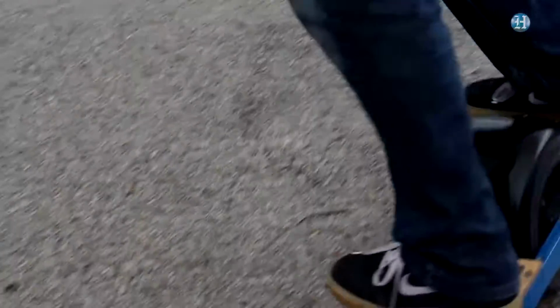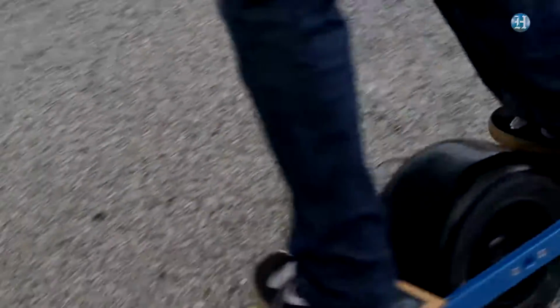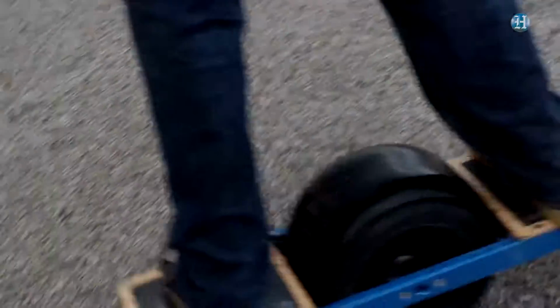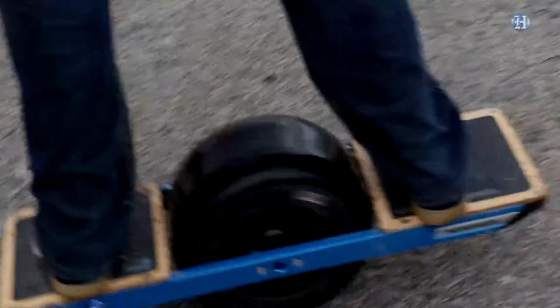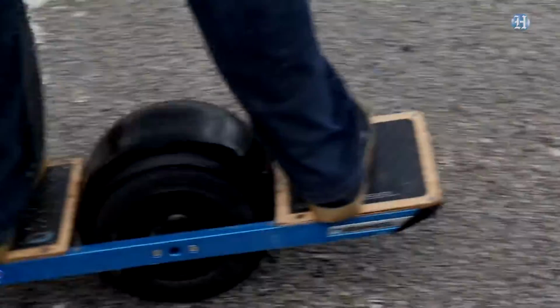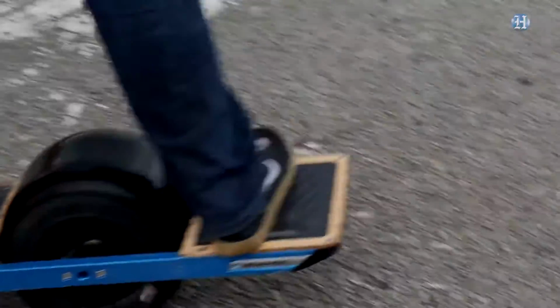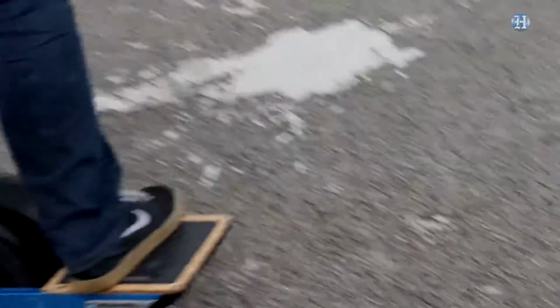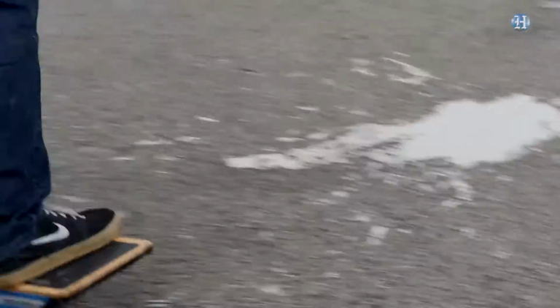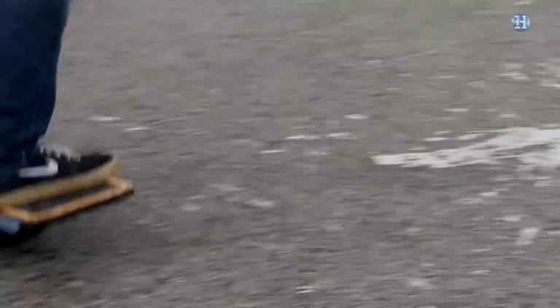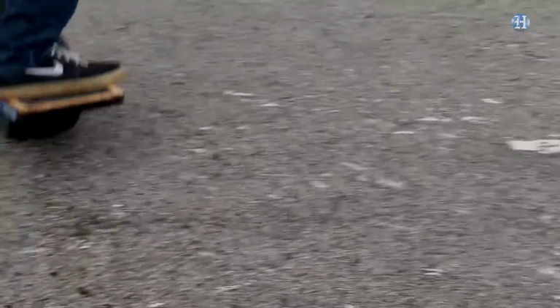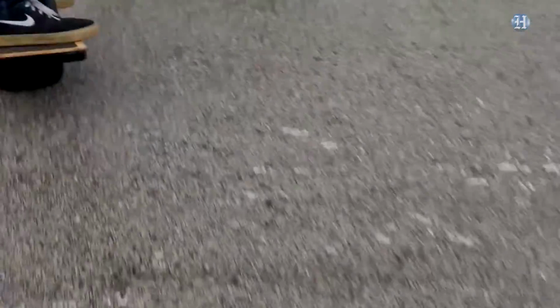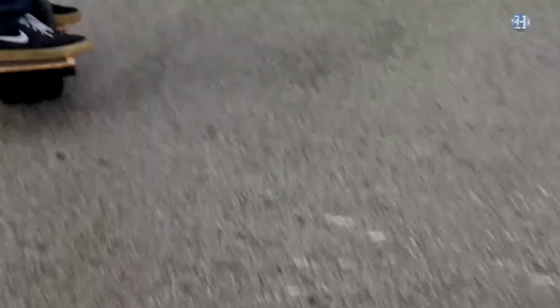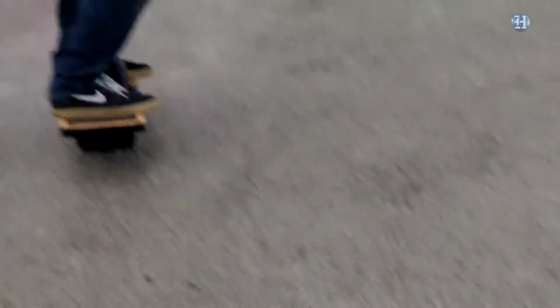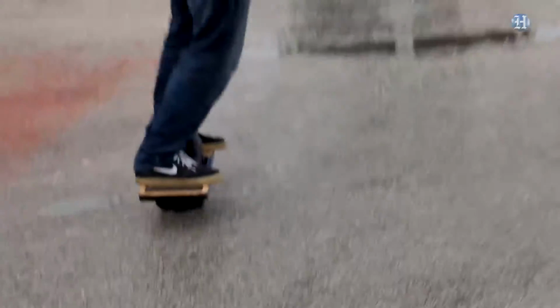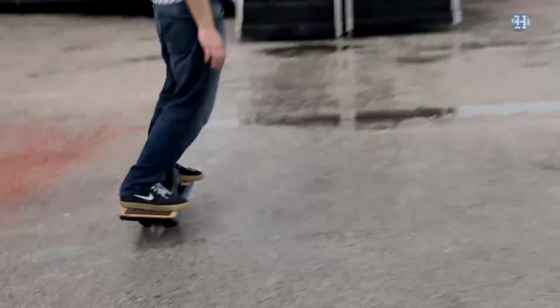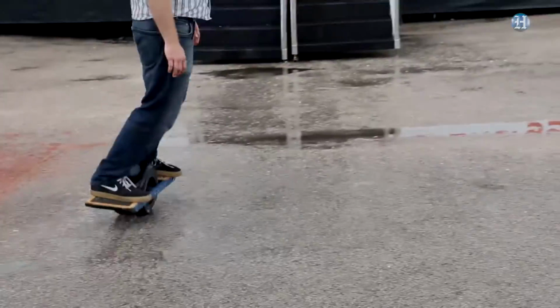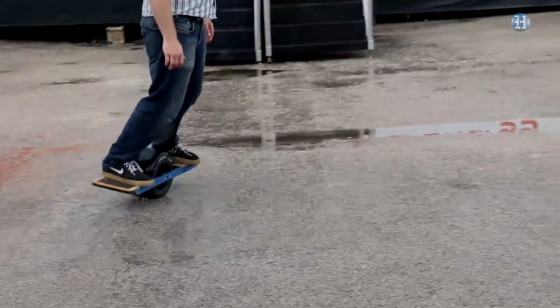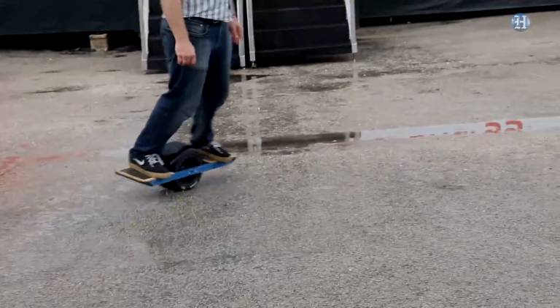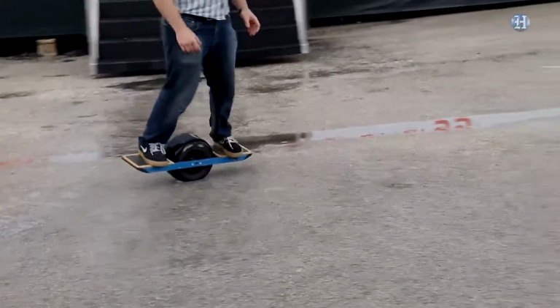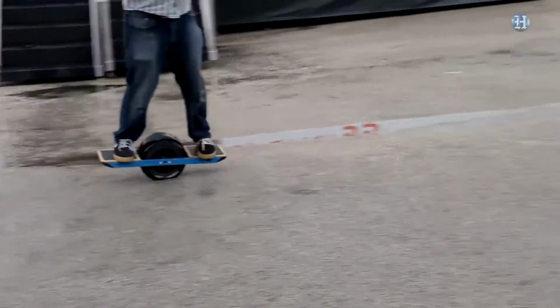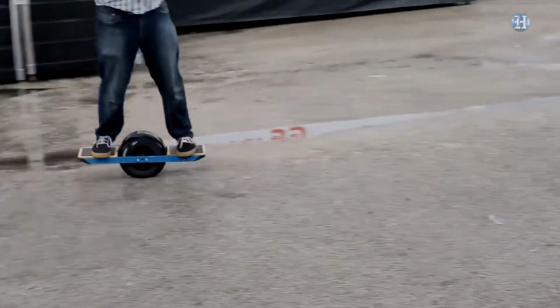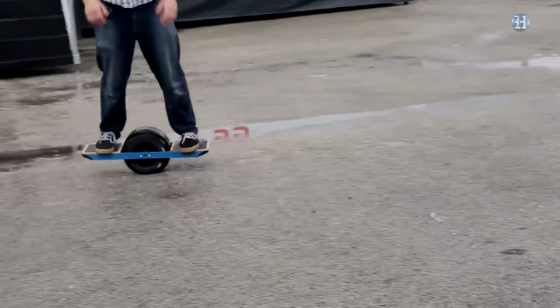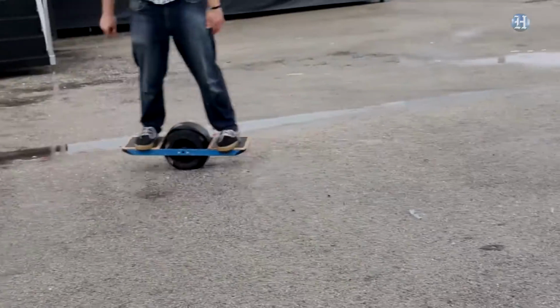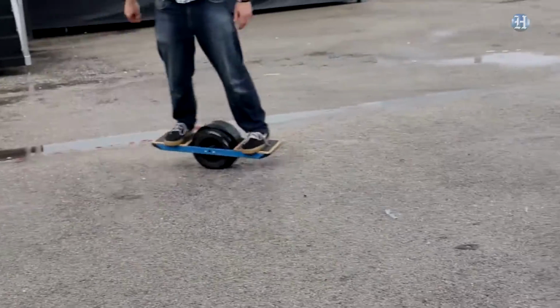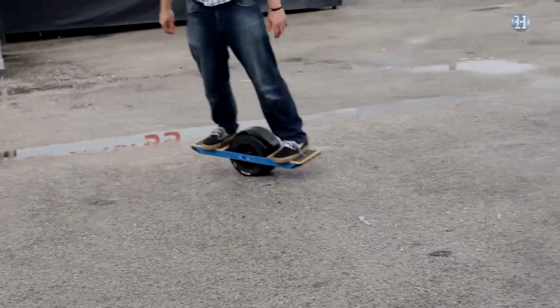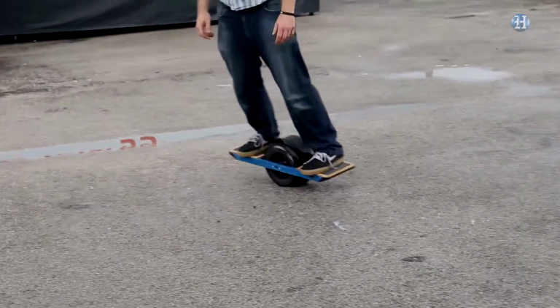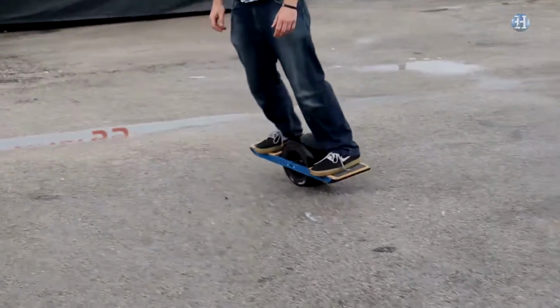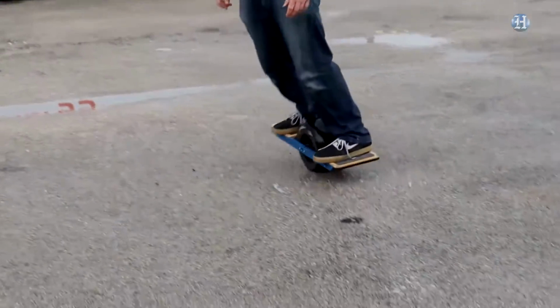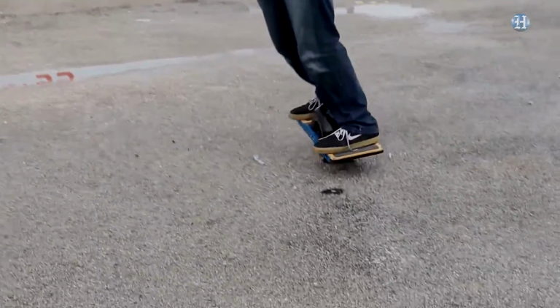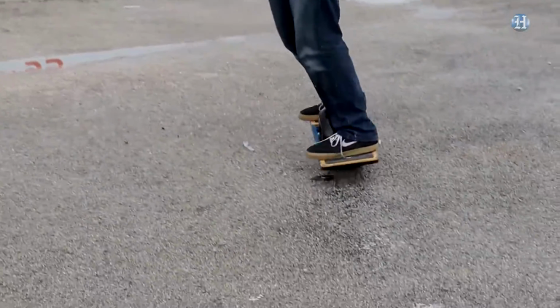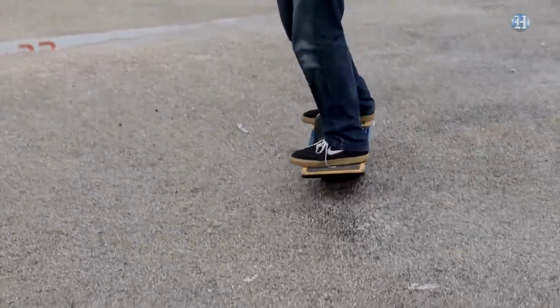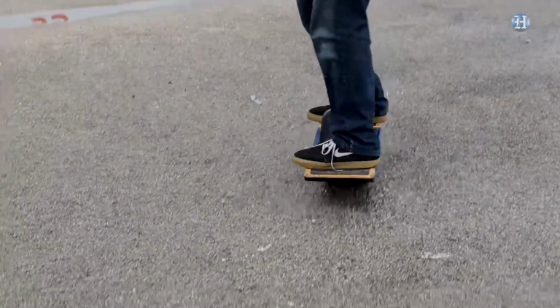Most people can learn in under five minutes. We've been giving demos here at Smart Cities and people are picking it up real quick.